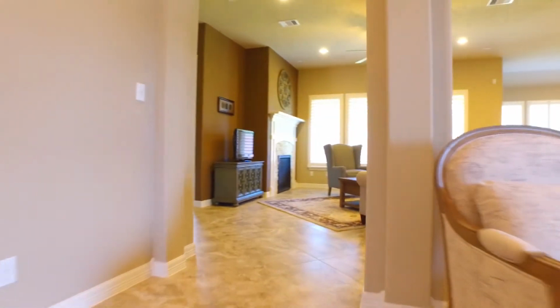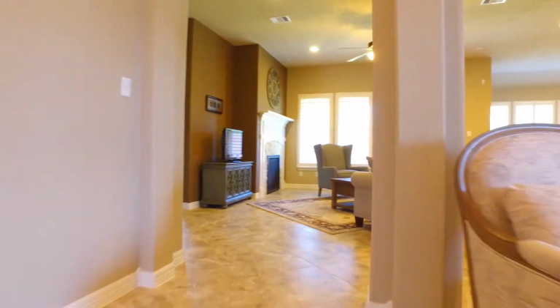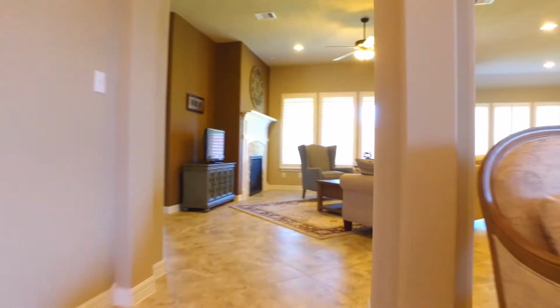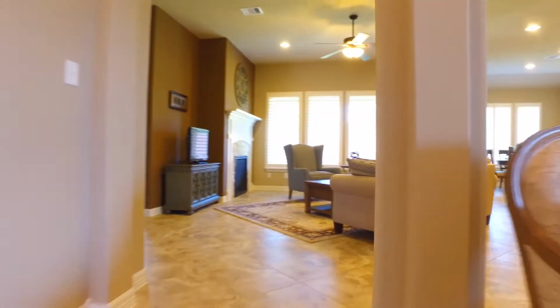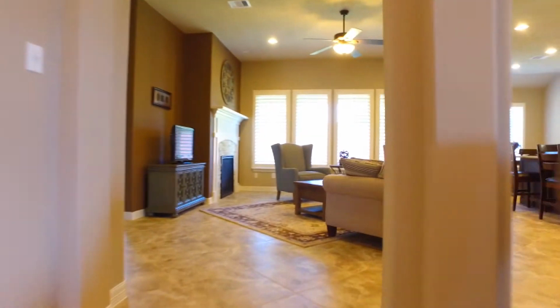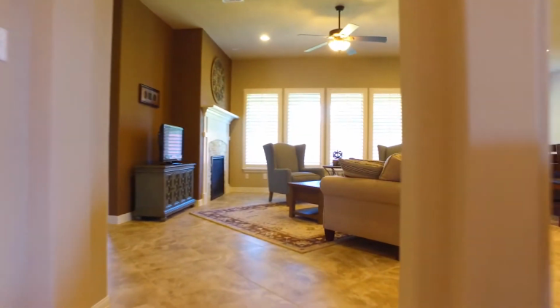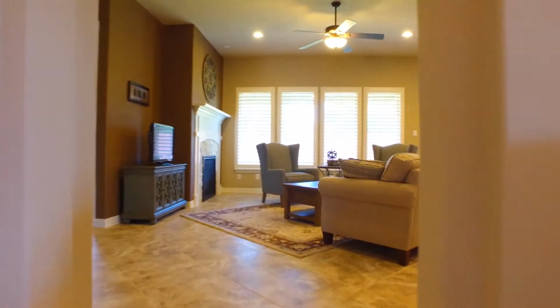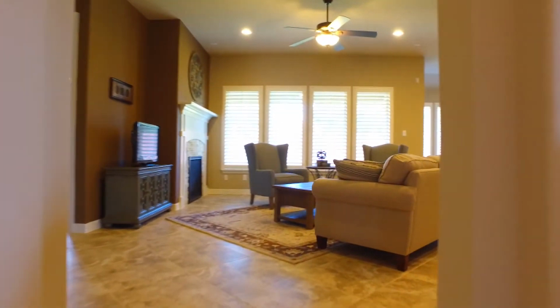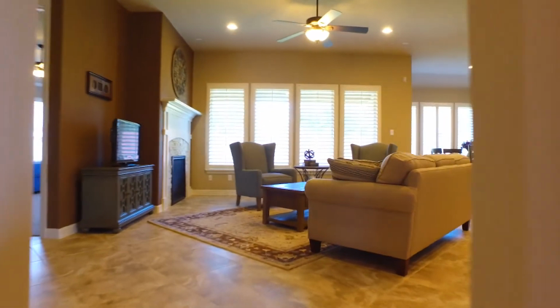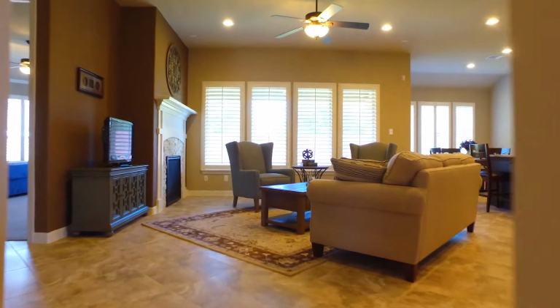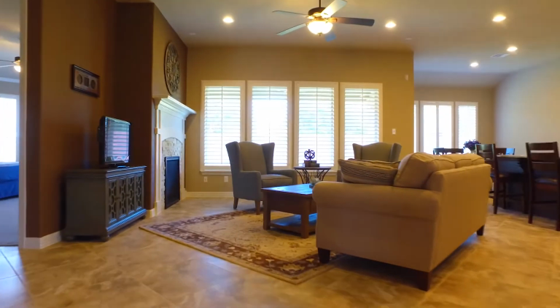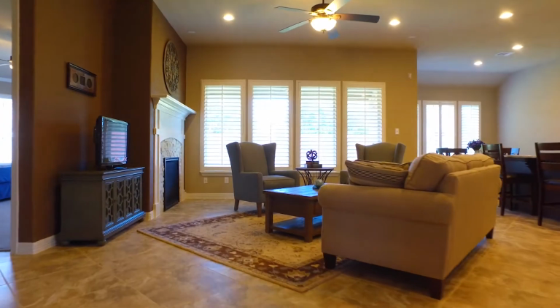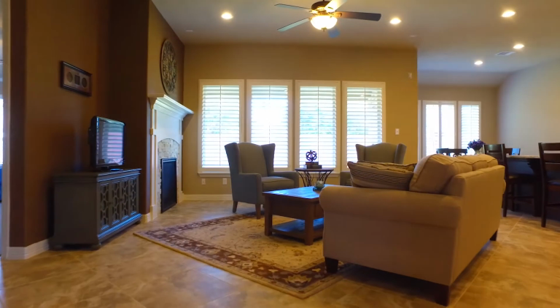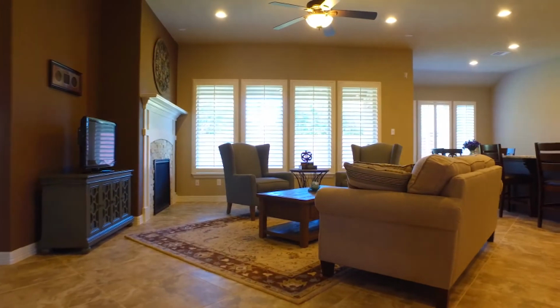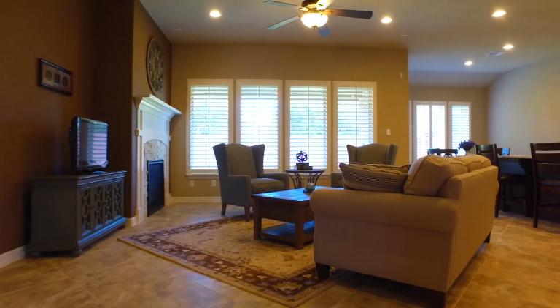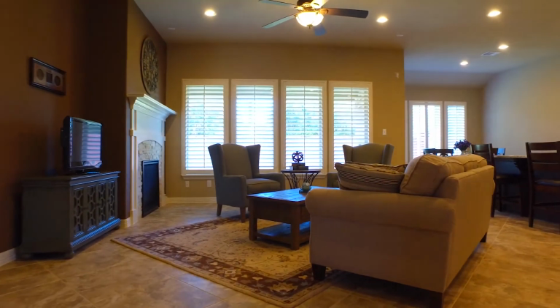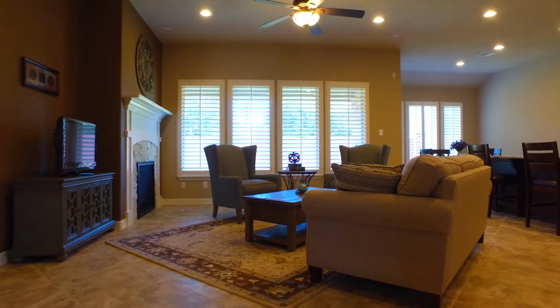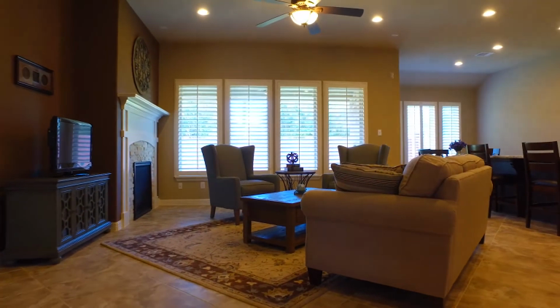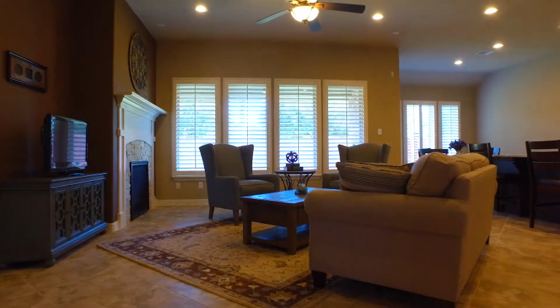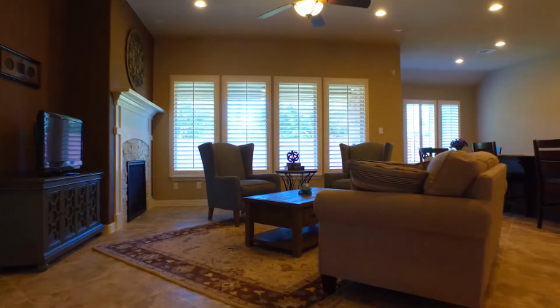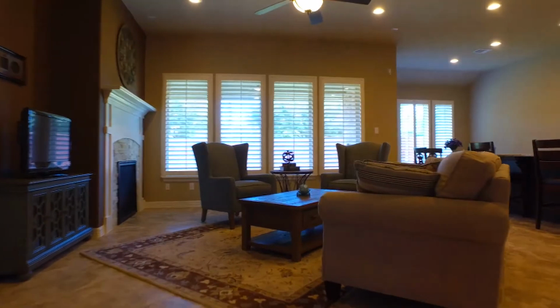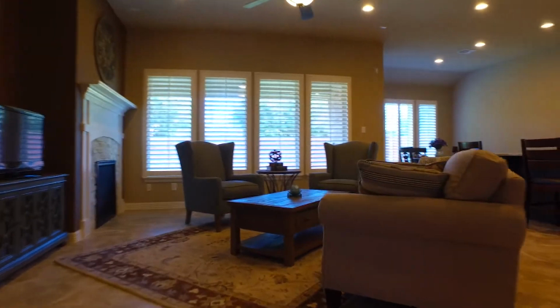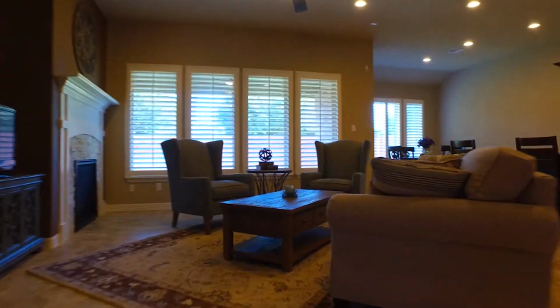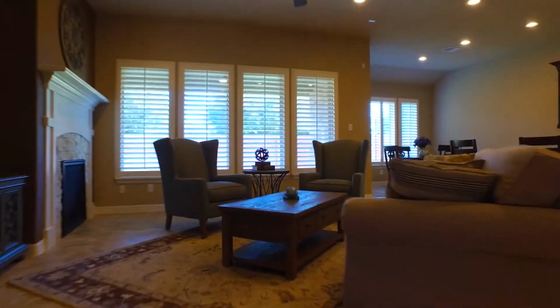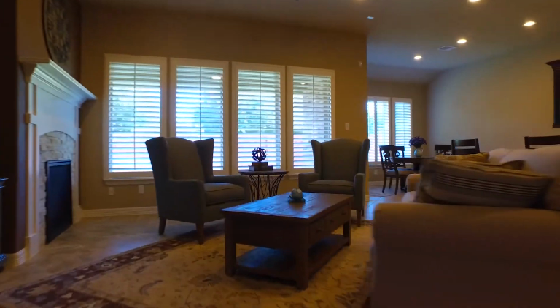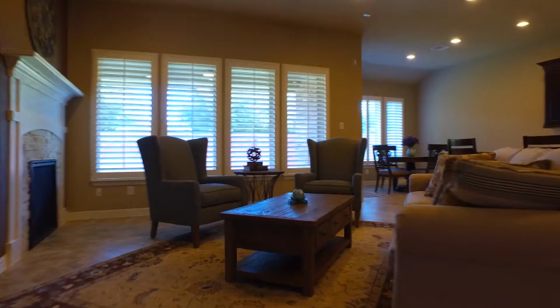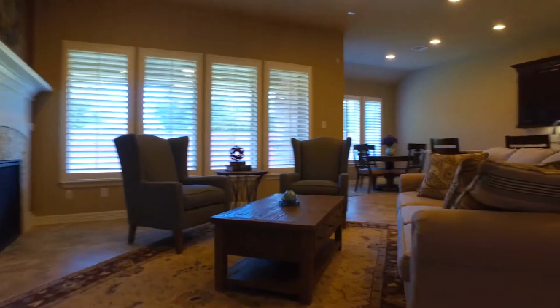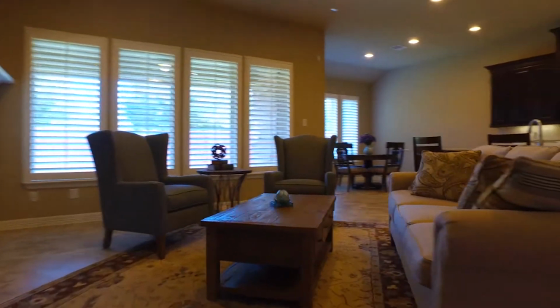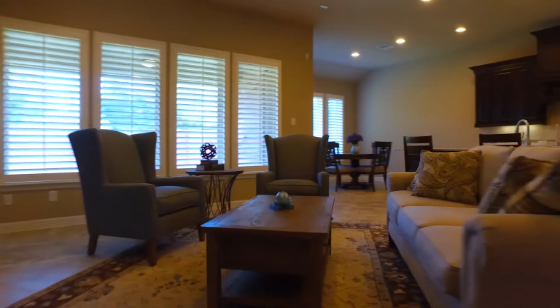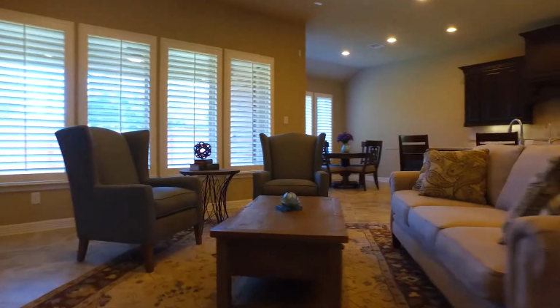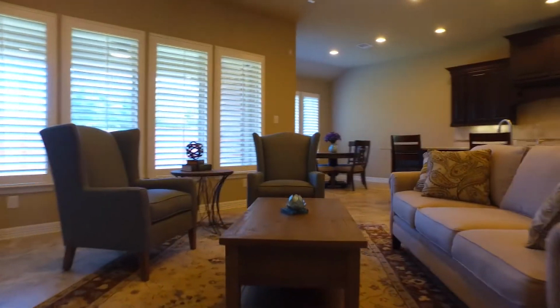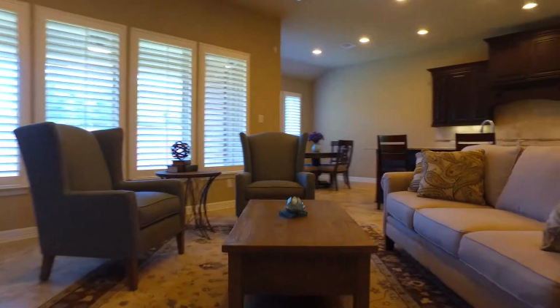If you appreciate a clean, bright, and well-appointed living space, you are finally home.